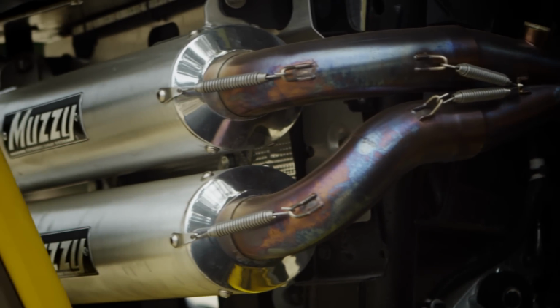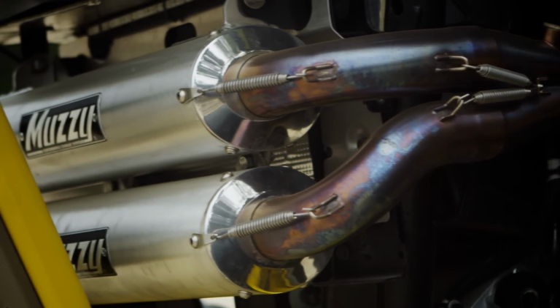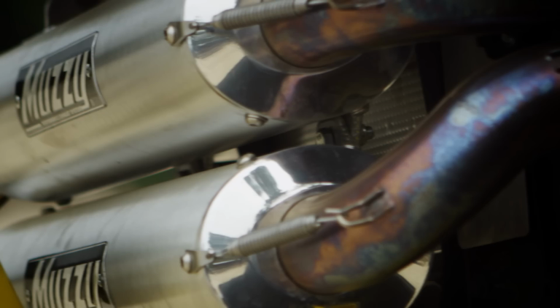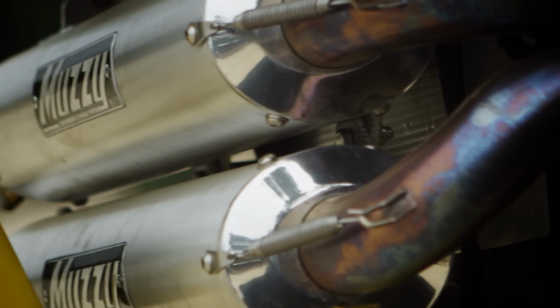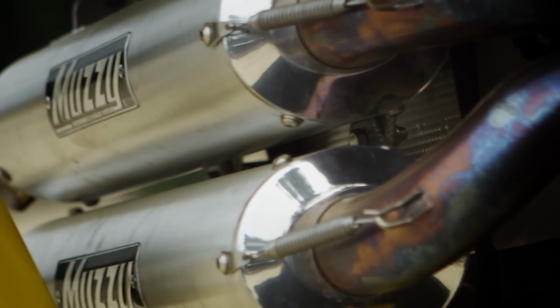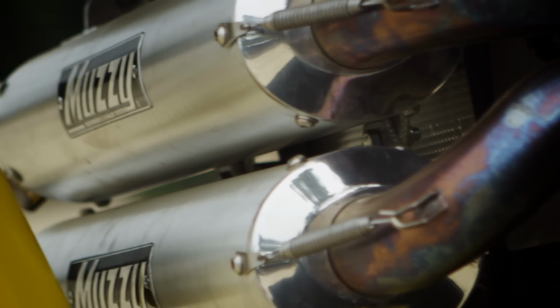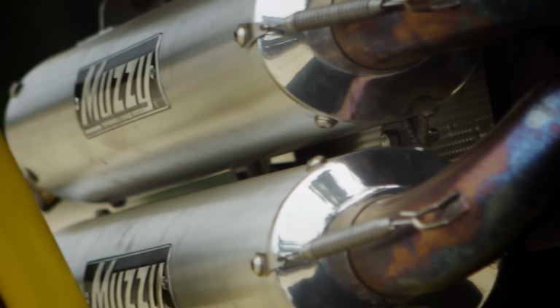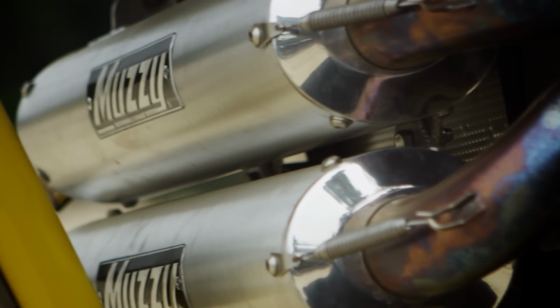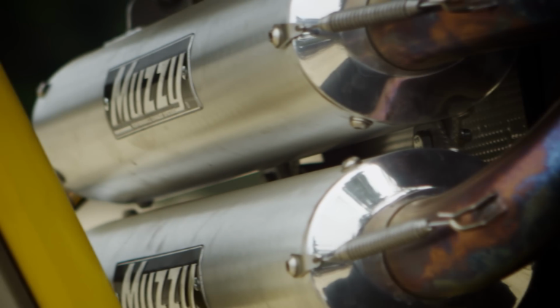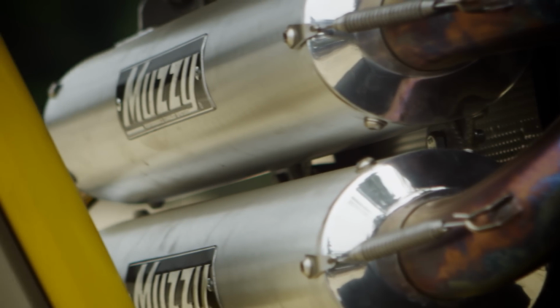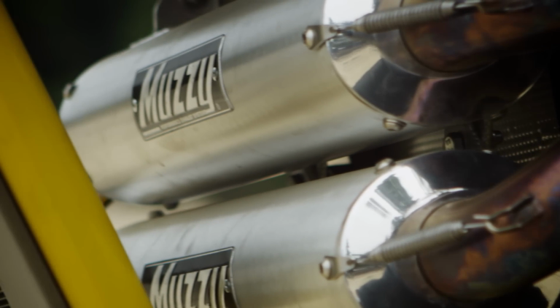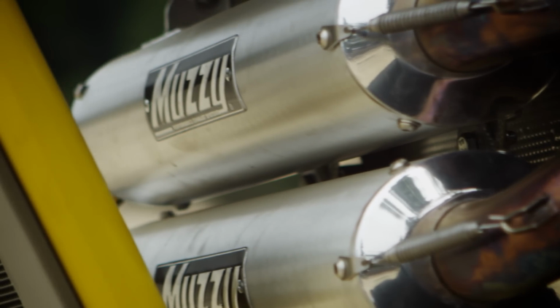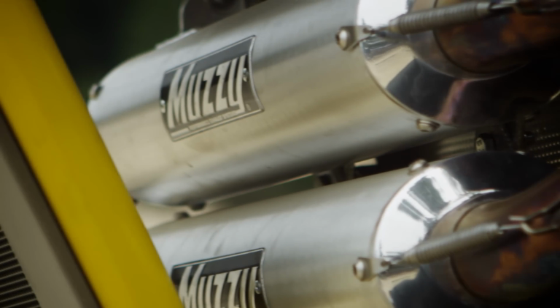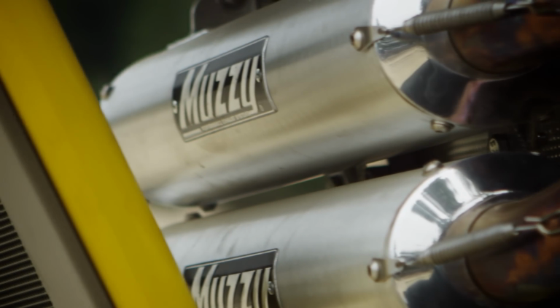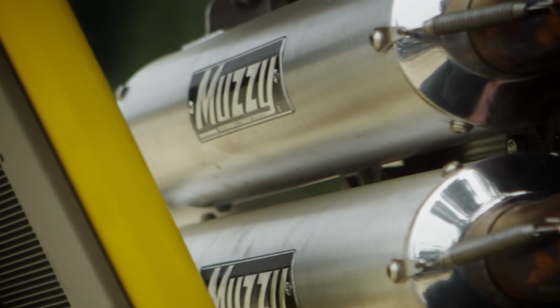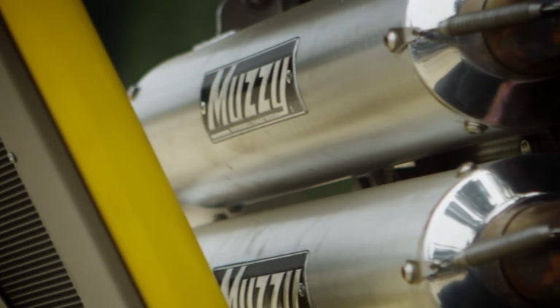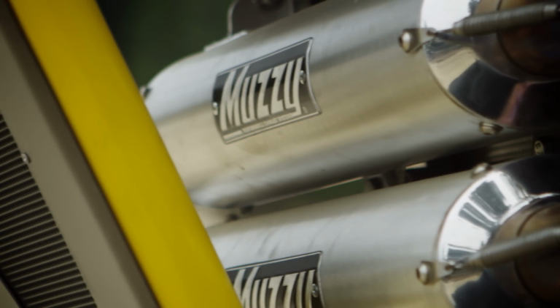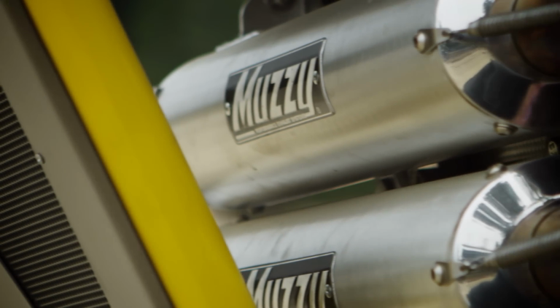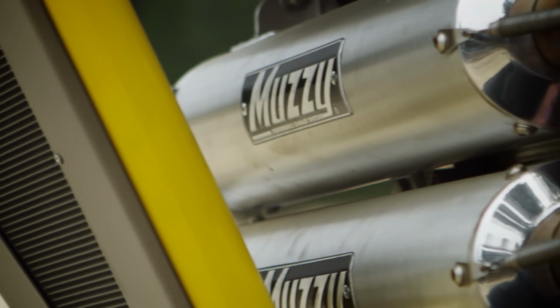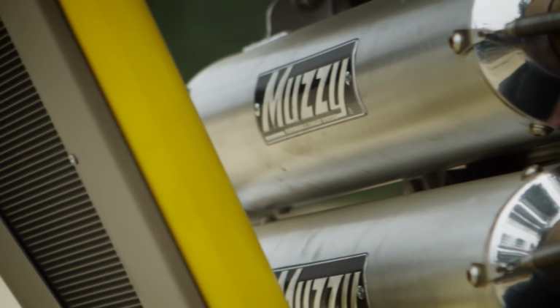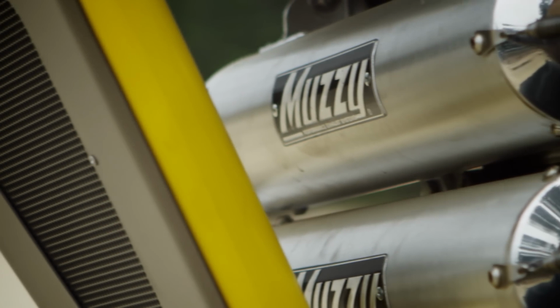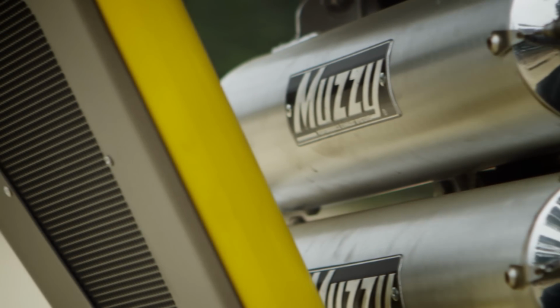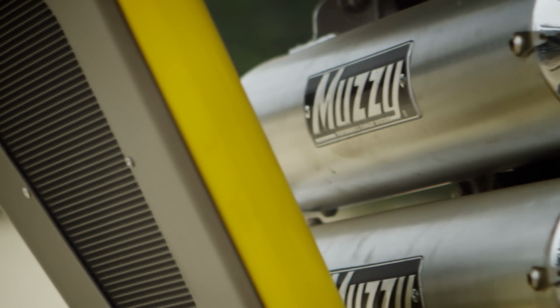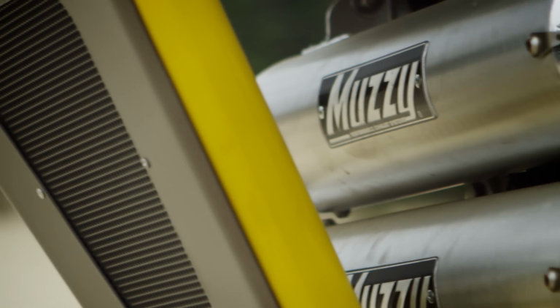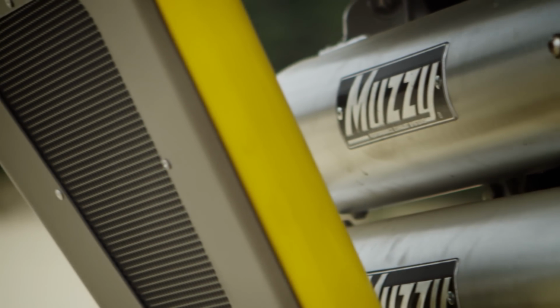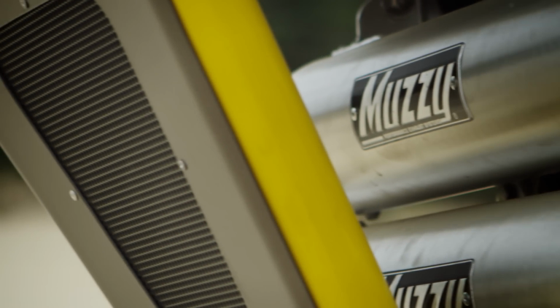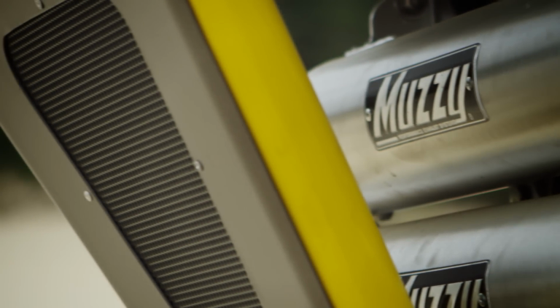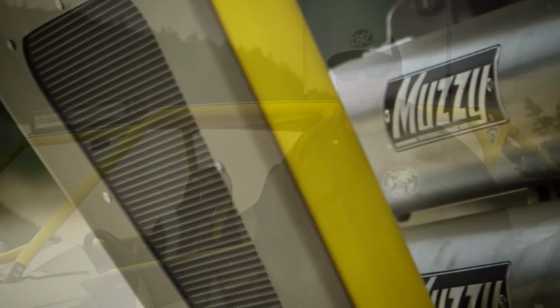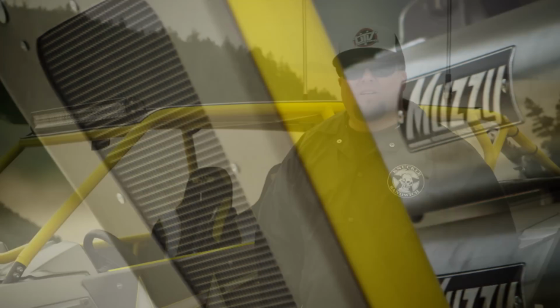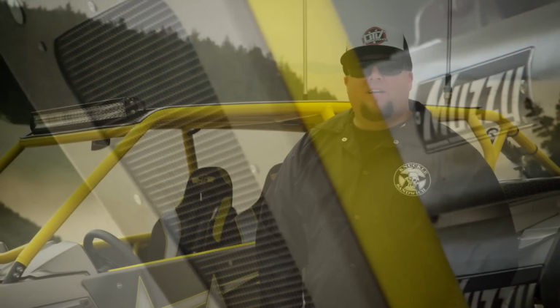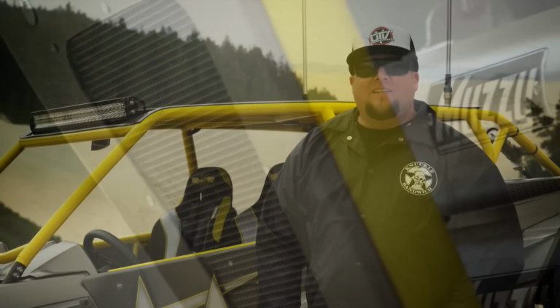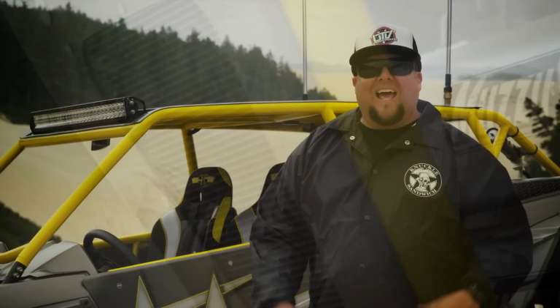You can never have enough horsepower, and that's why Dan went to Muzzy's Performance to dial himself in with a dual exhaust setup and their fuel programmer that really woke this engine up.